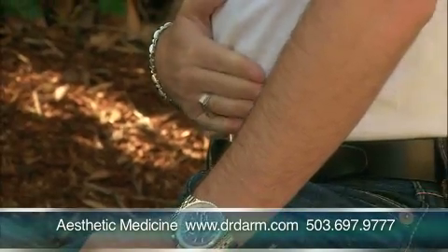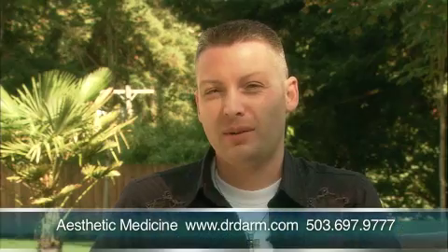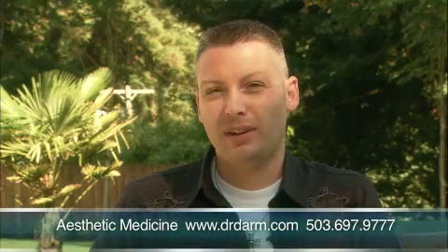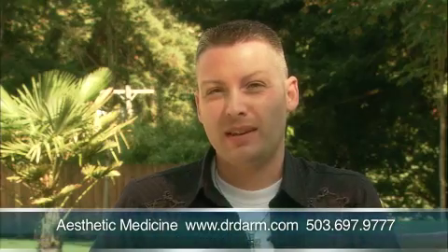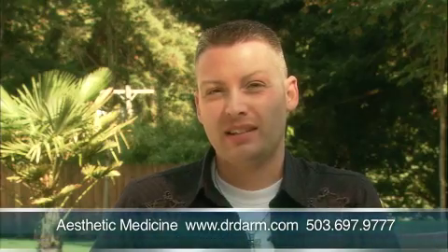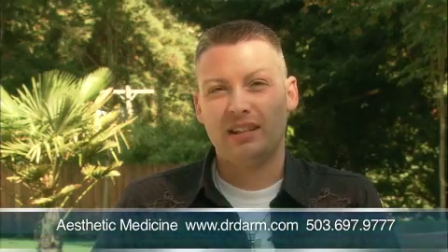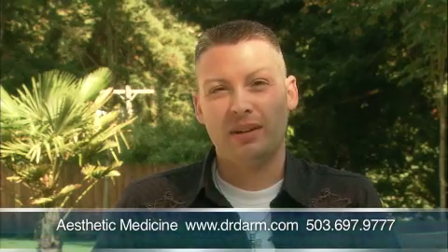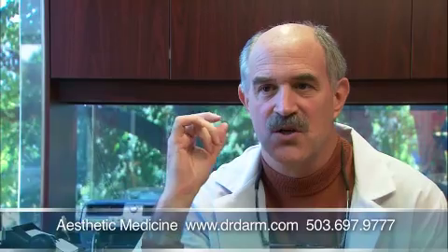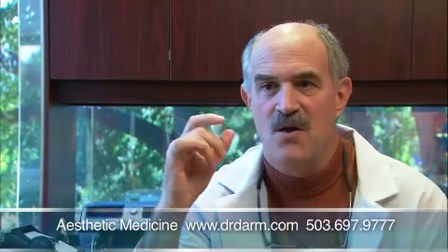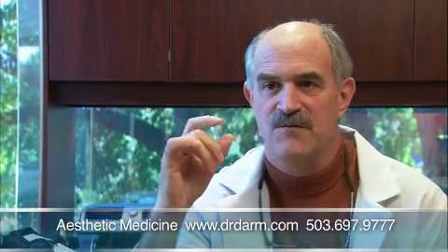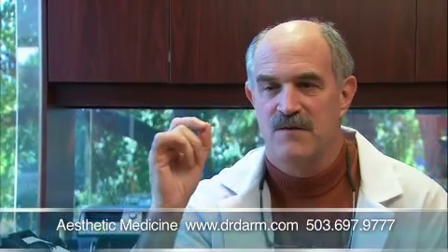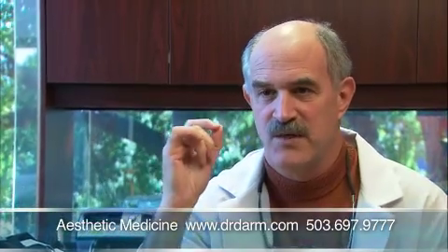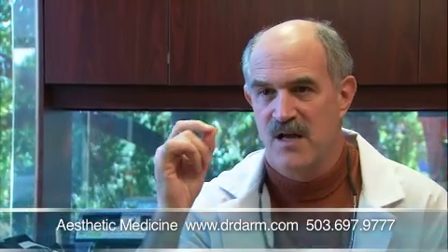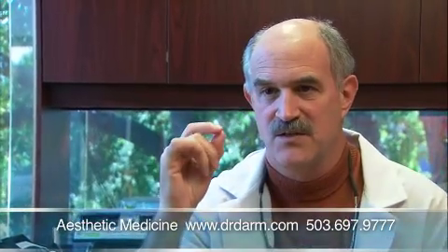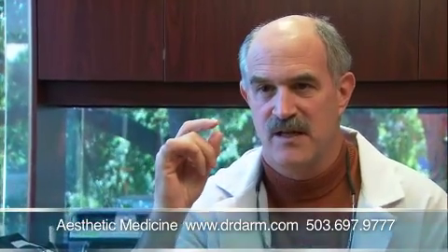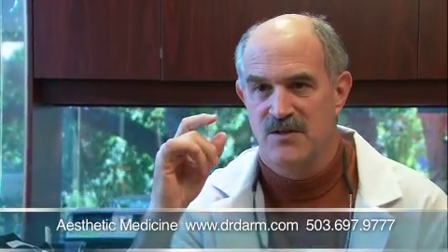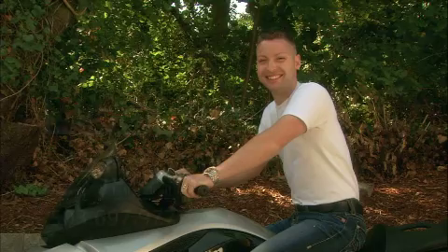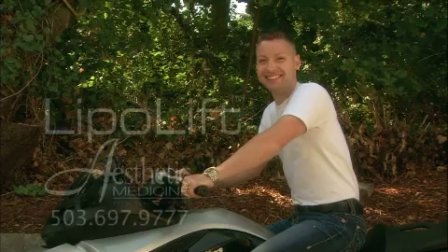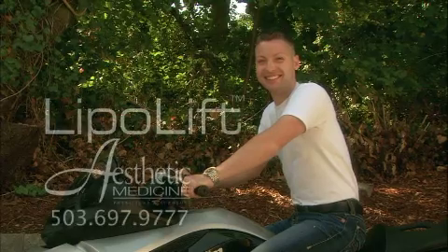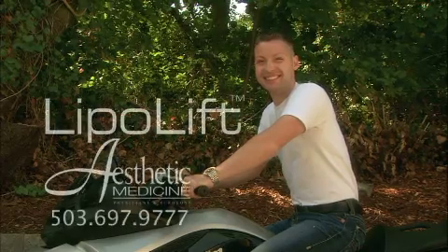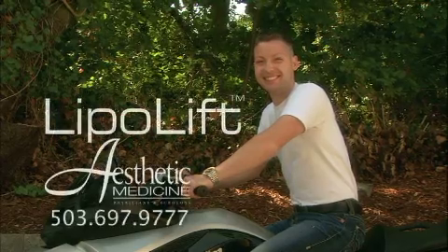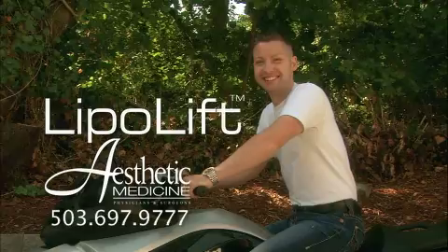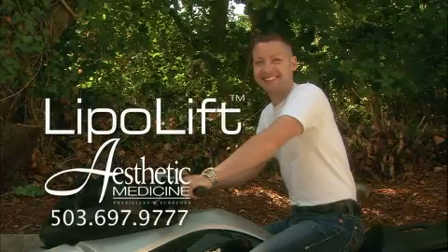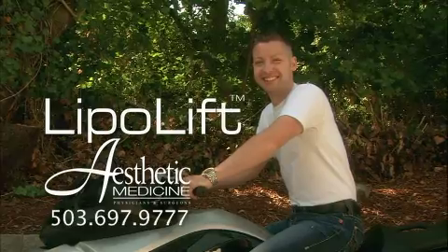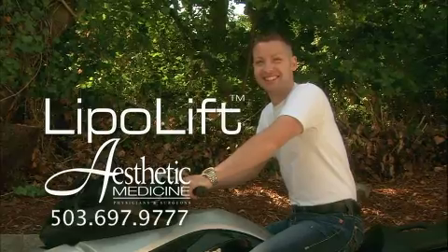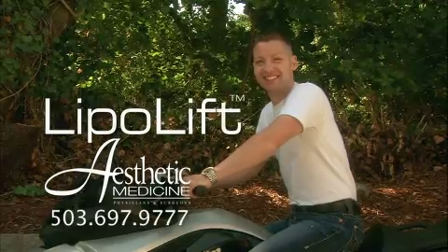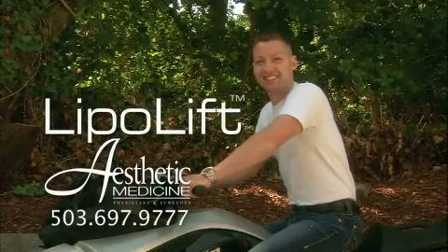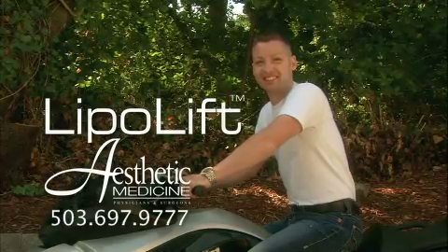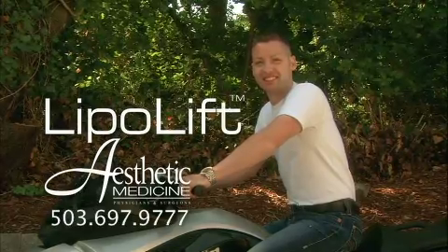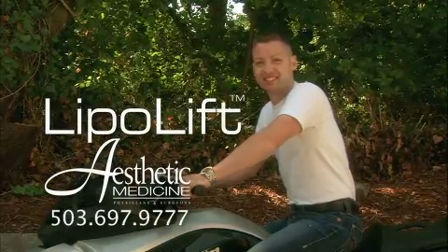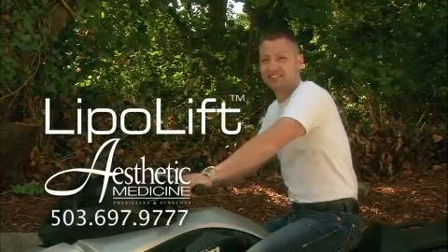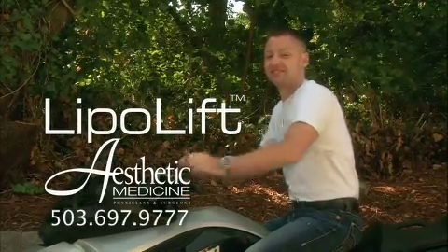I would recommend it to anybody. Call us for a free consultation — reshape and resize with the LipoLift.